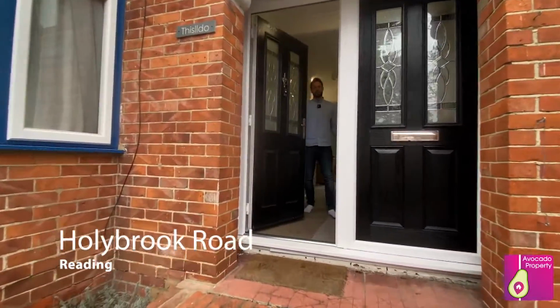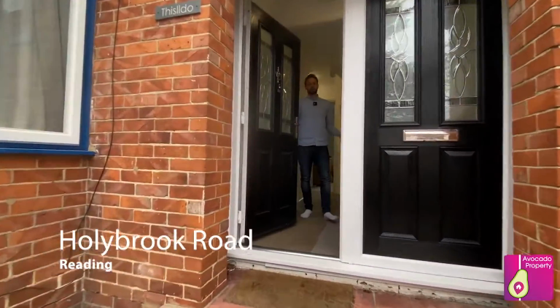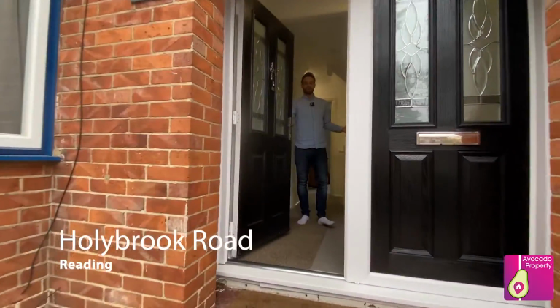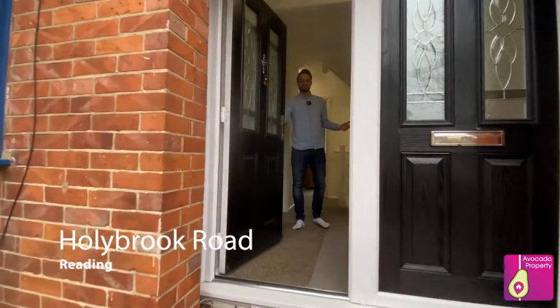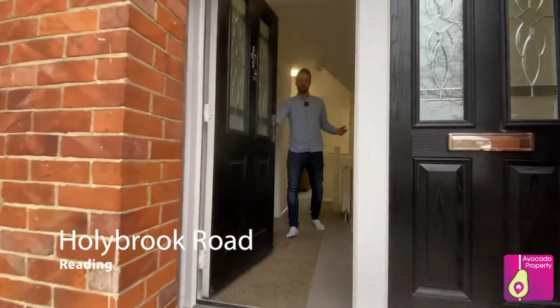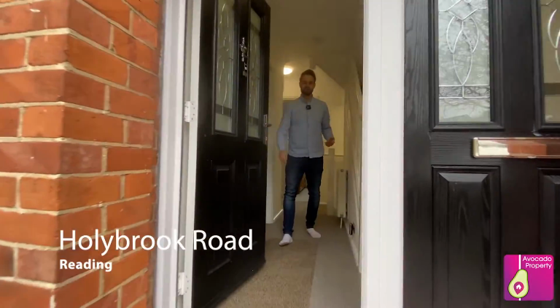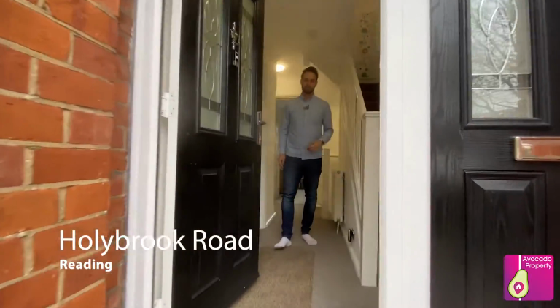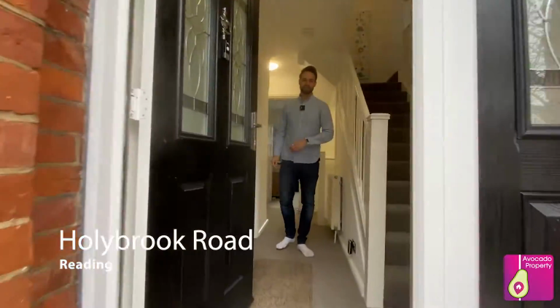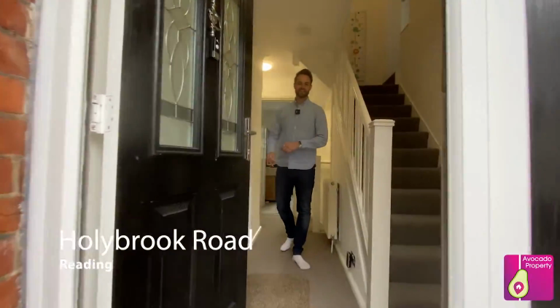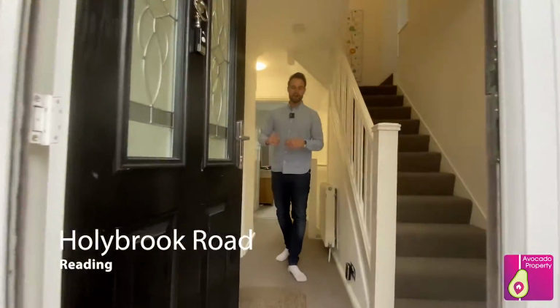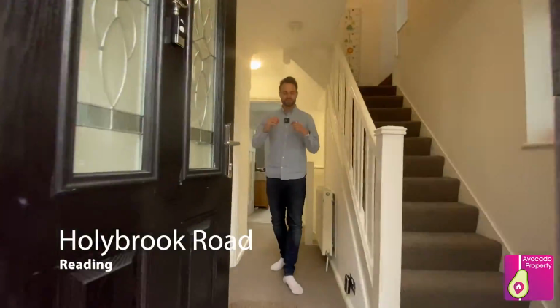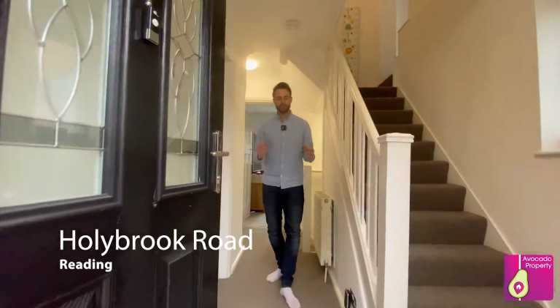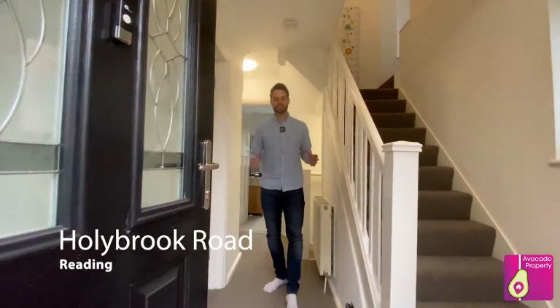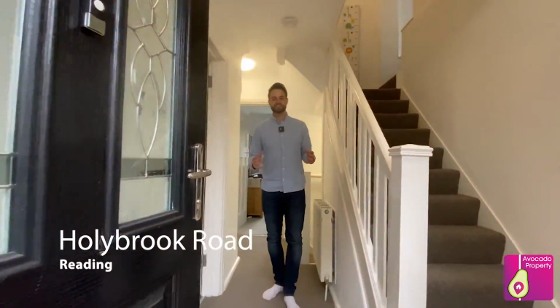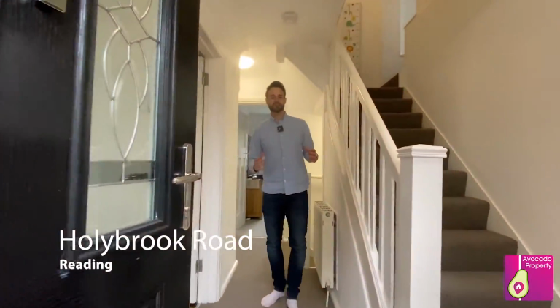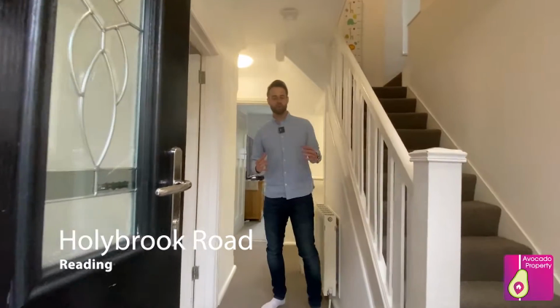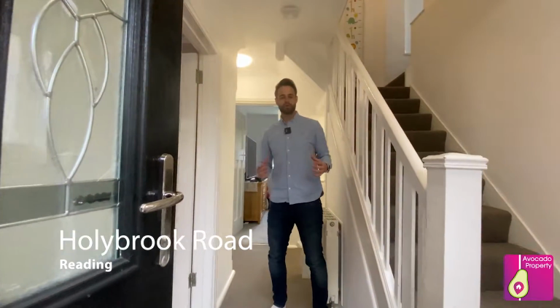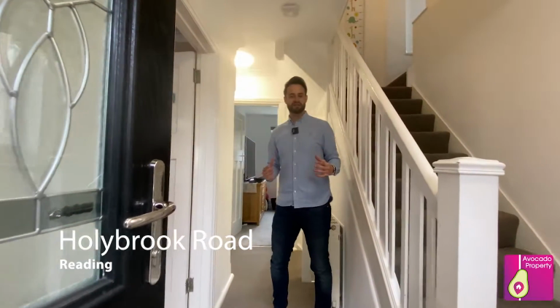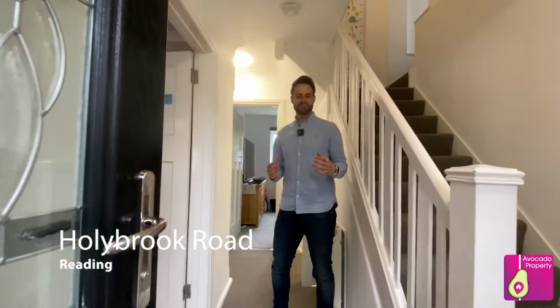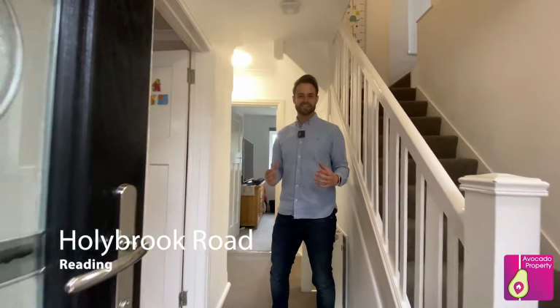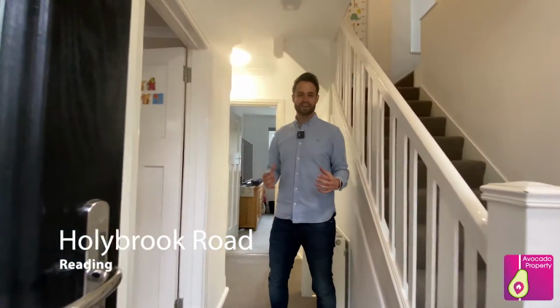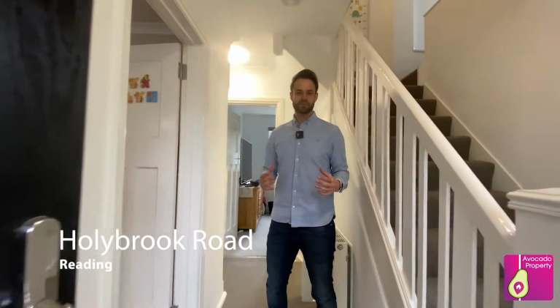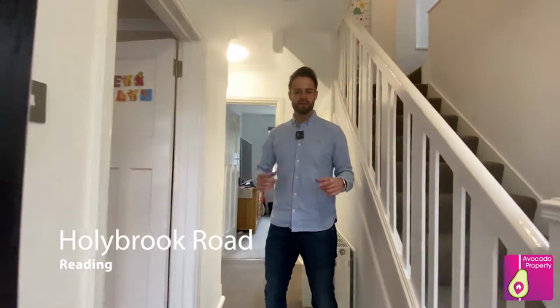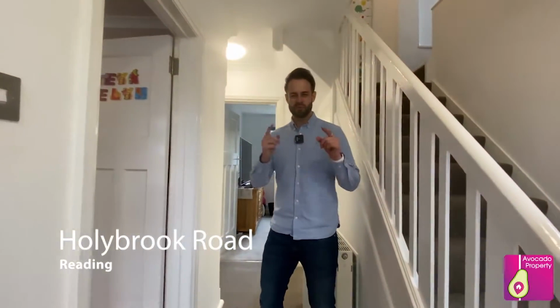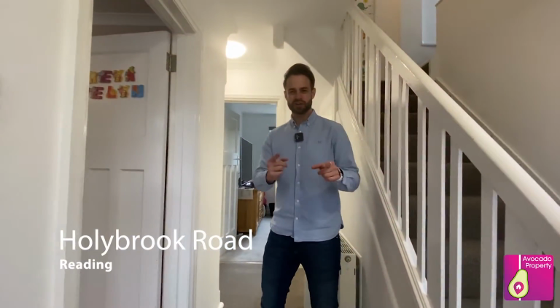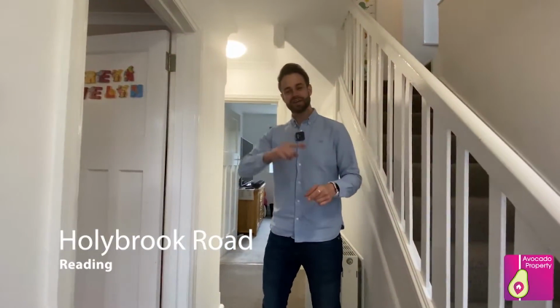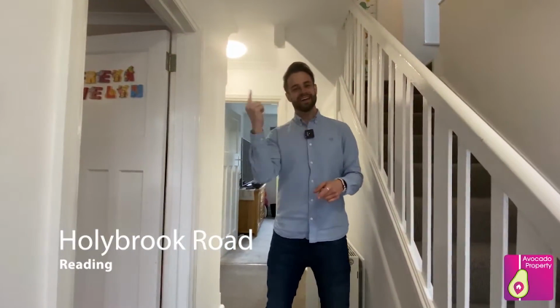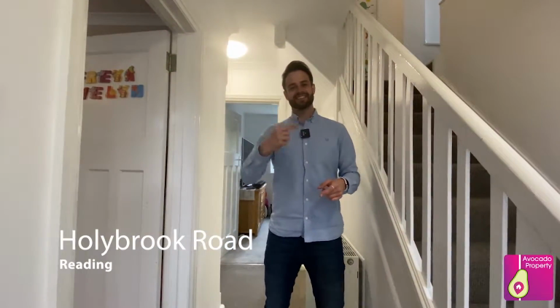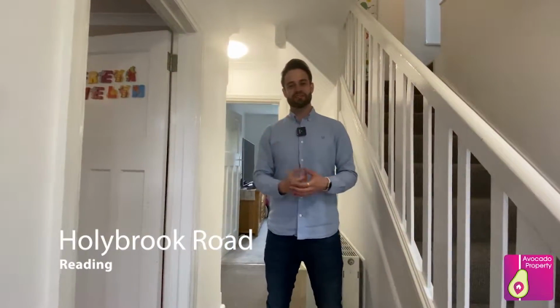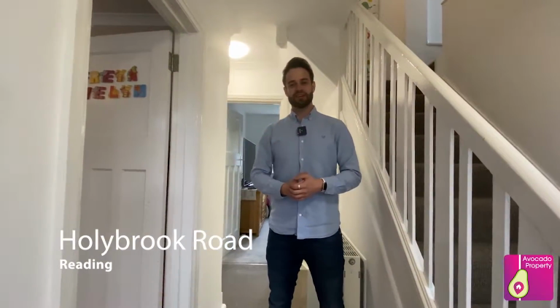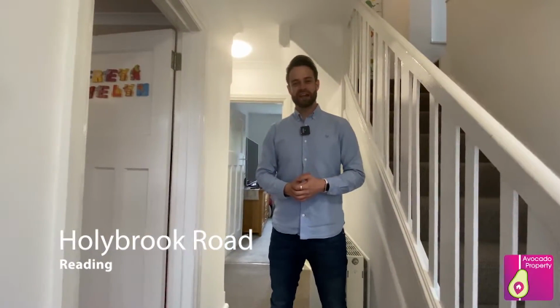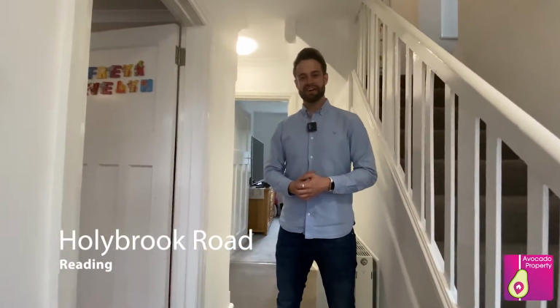Welcome to Hollybook Road. I'm so excited to tell you all about this fantastic home. Before we do, let's take you around the local area.